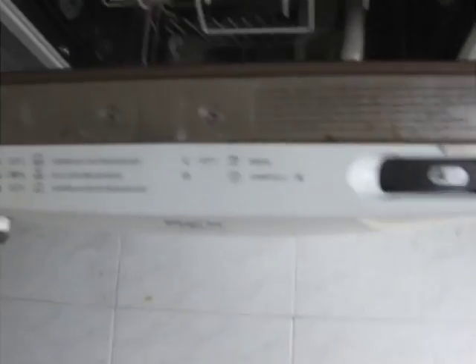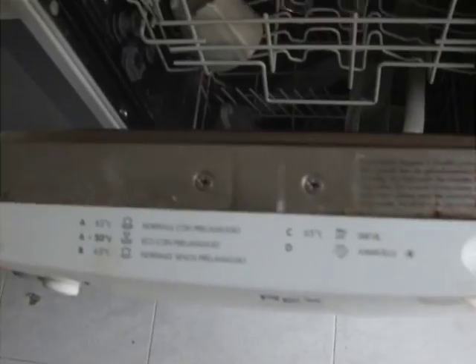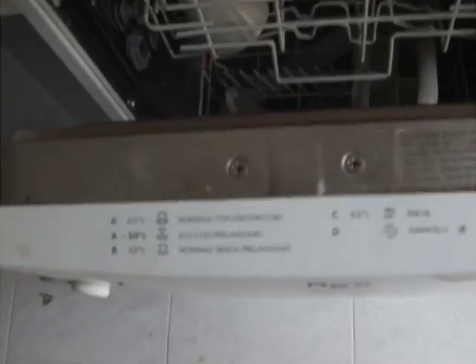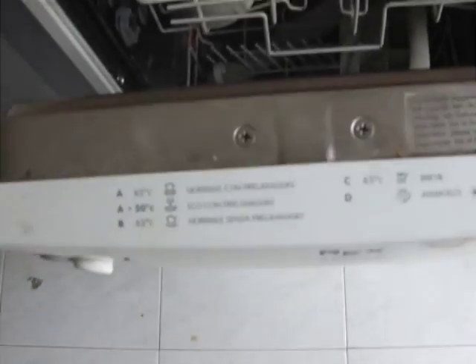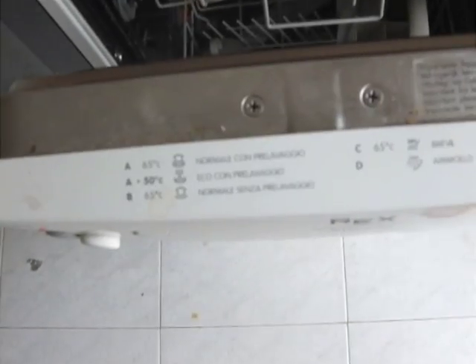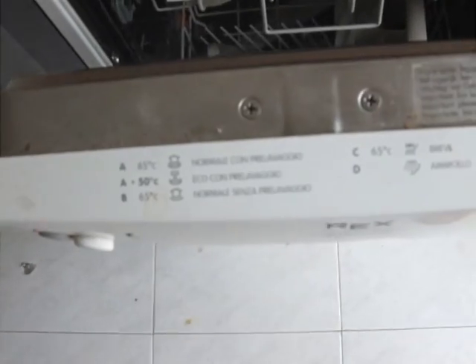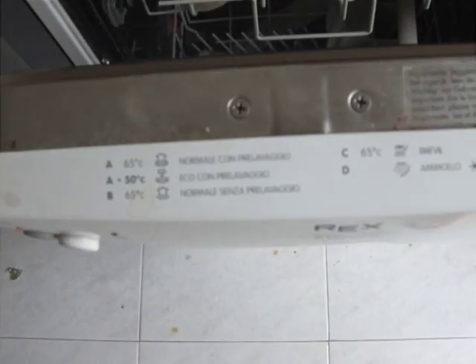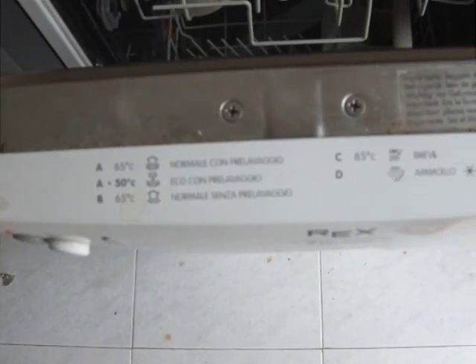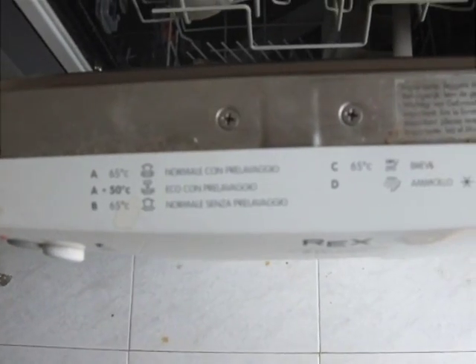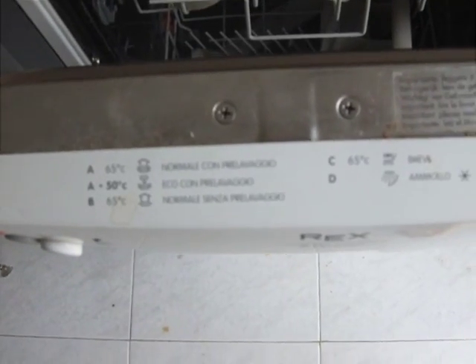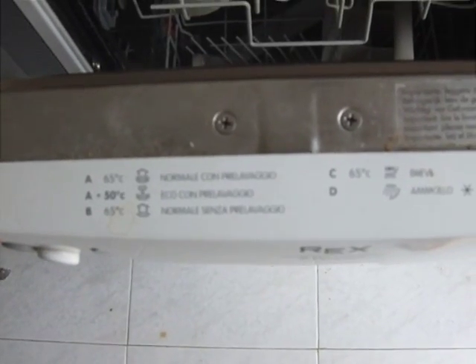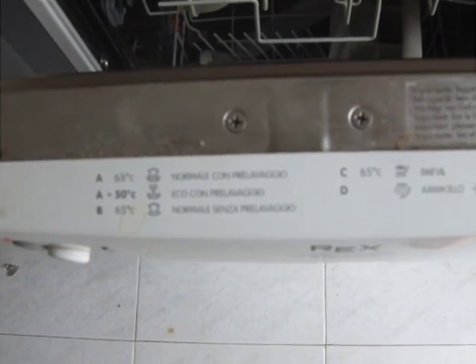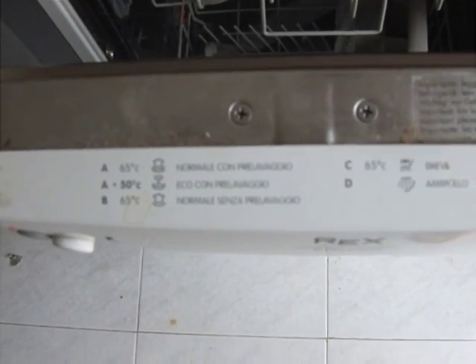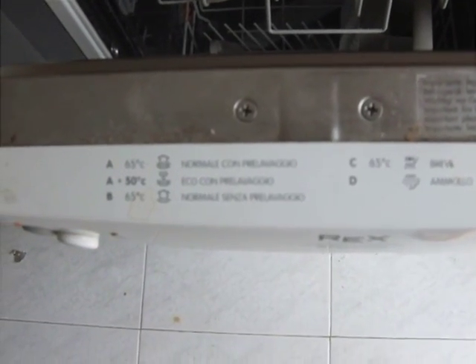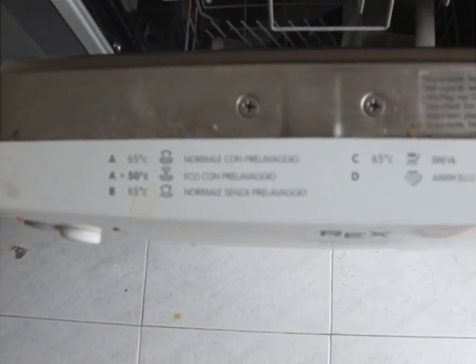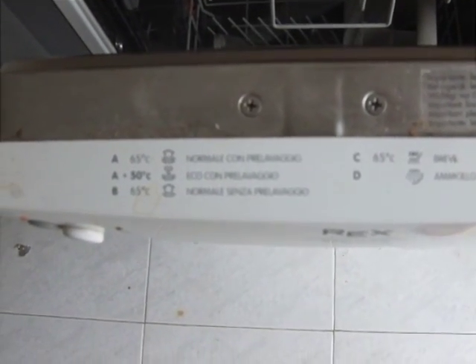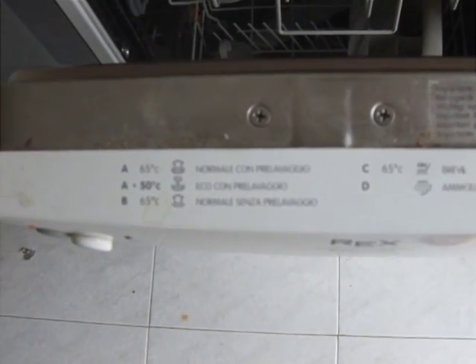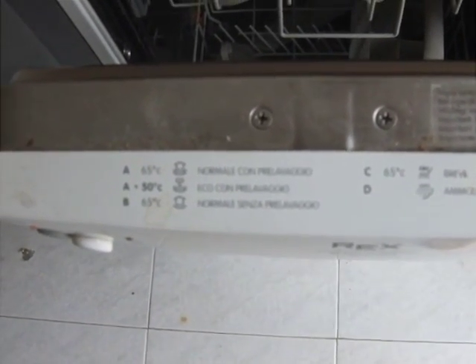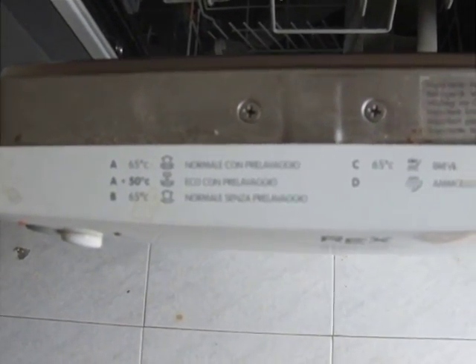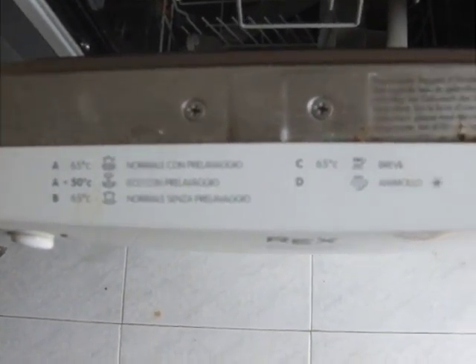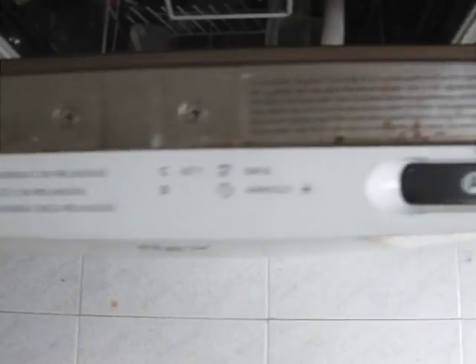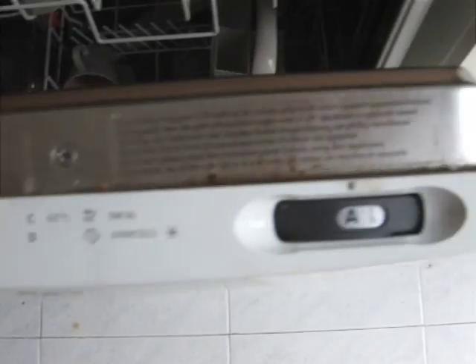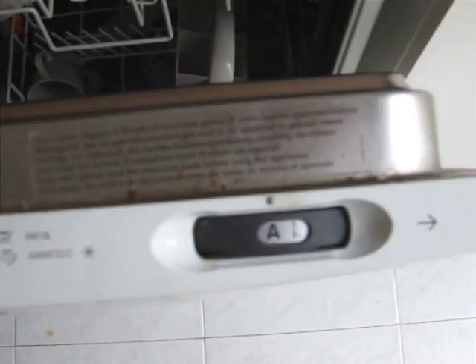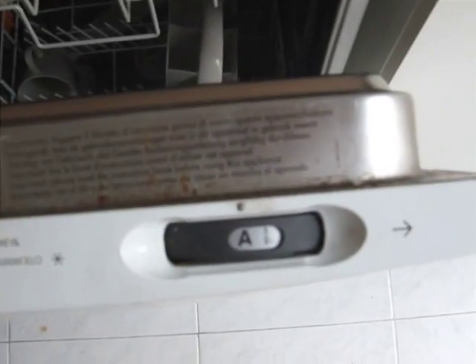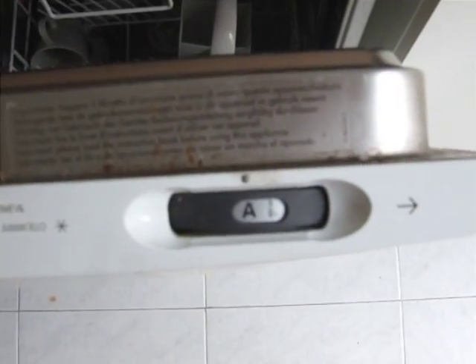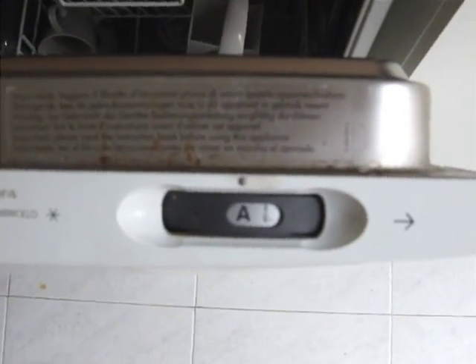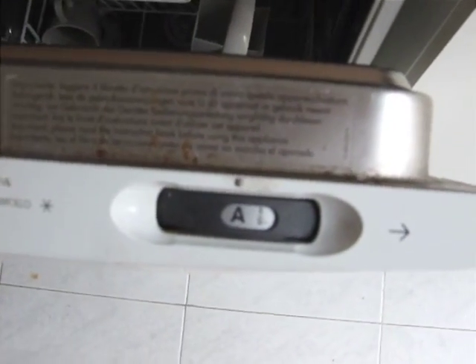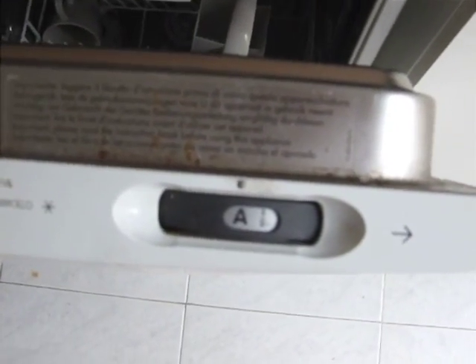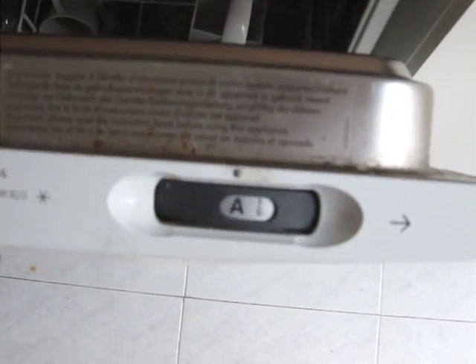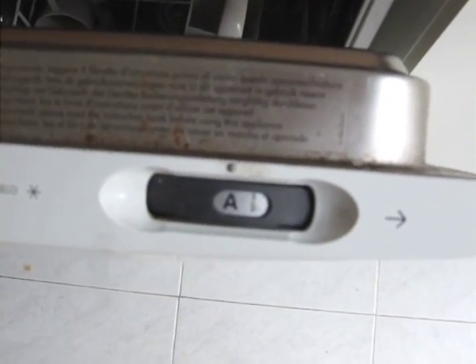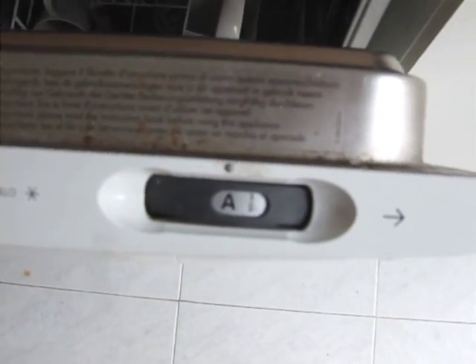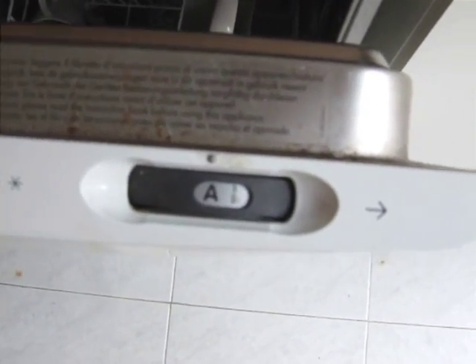A is for pots and pans, but we find that you need the pots and pans setting to actually clean the dishes.